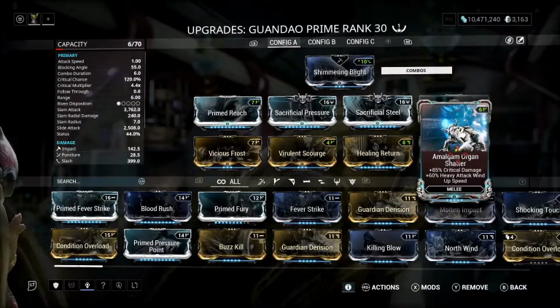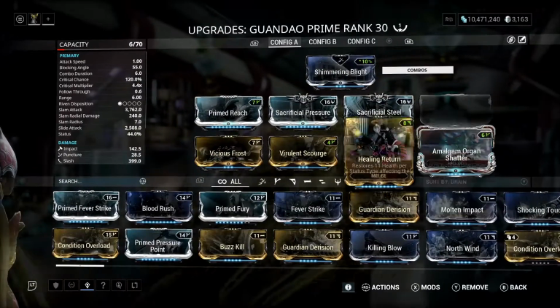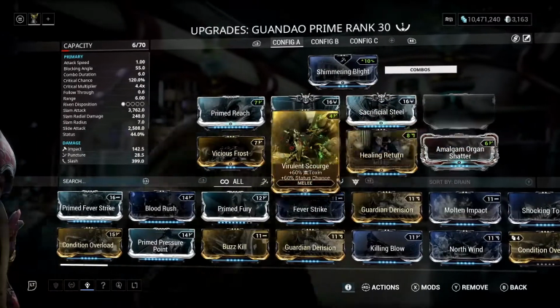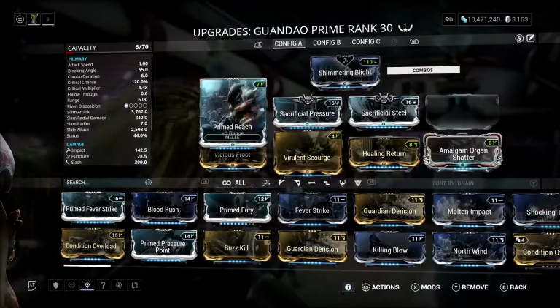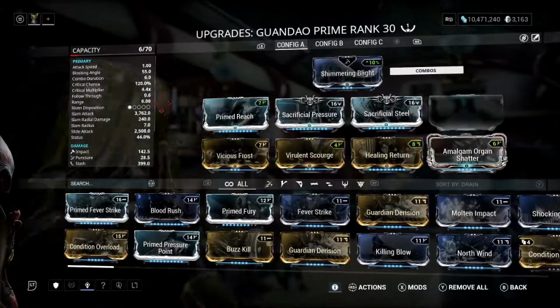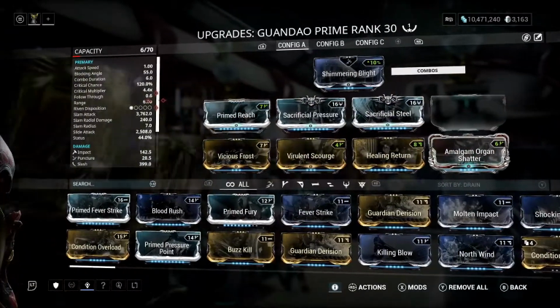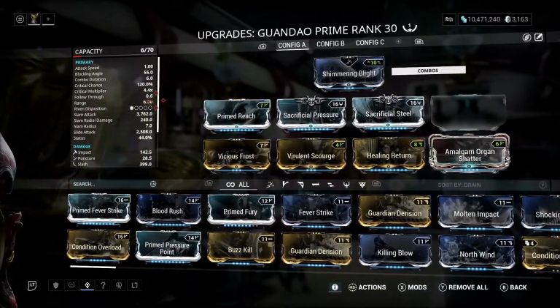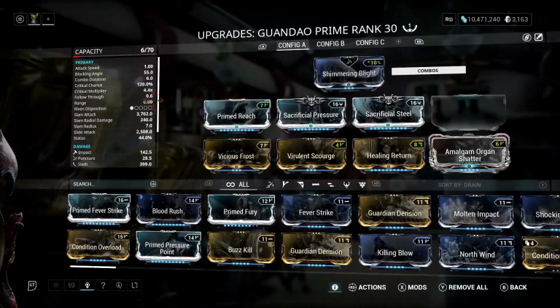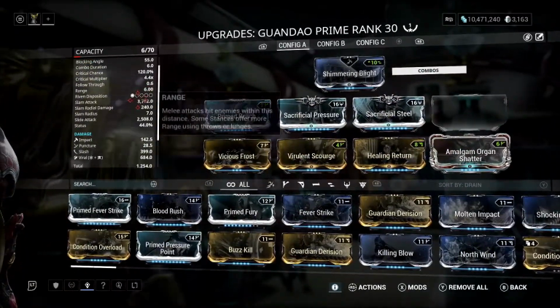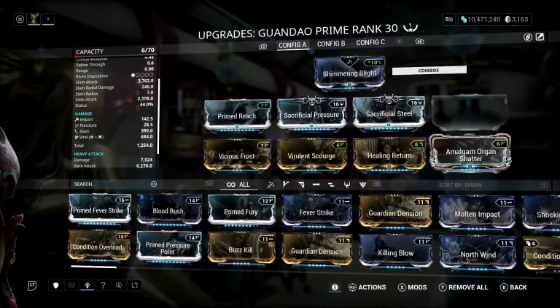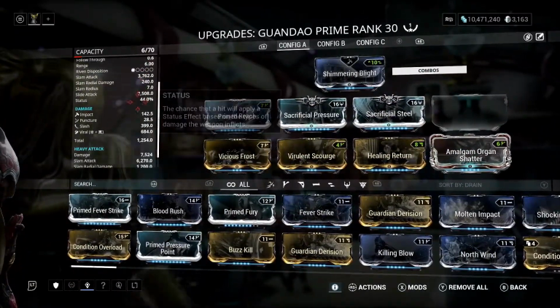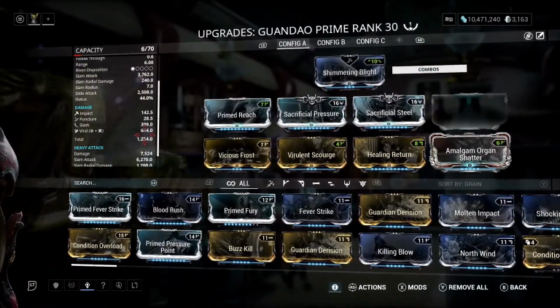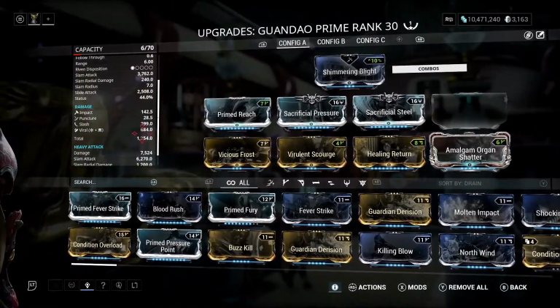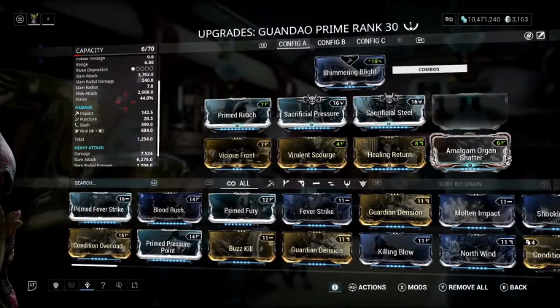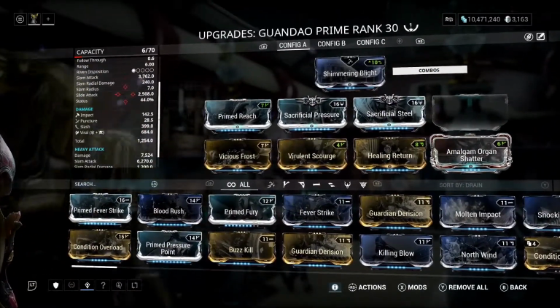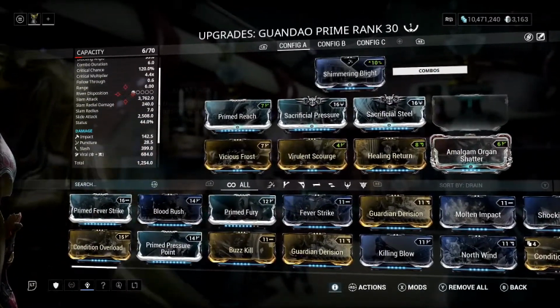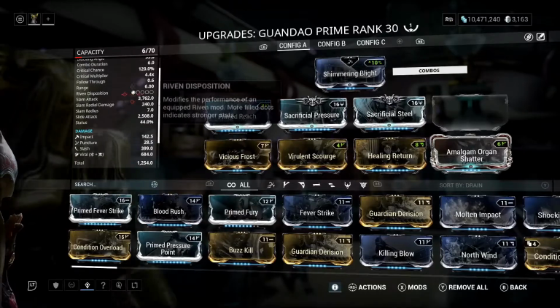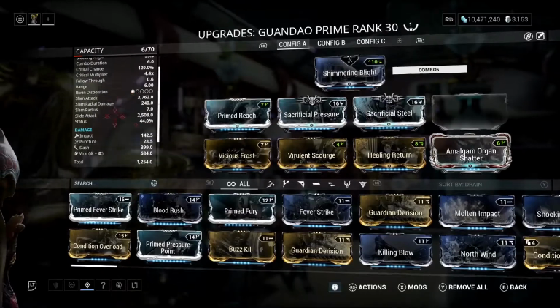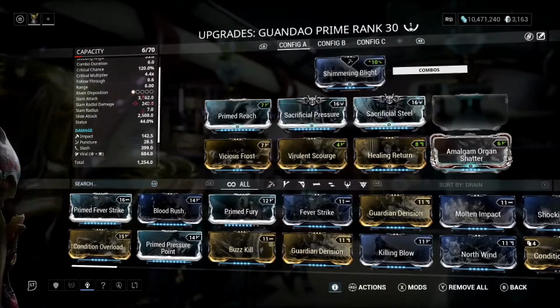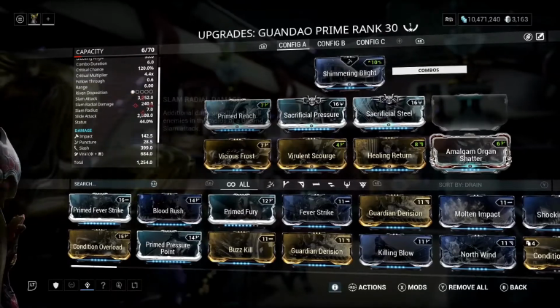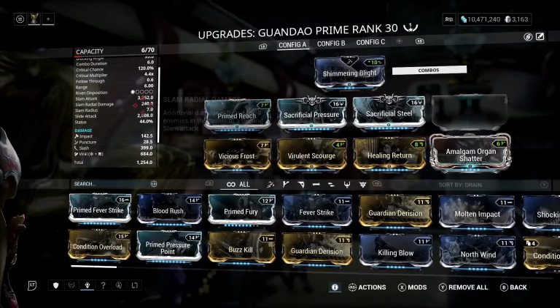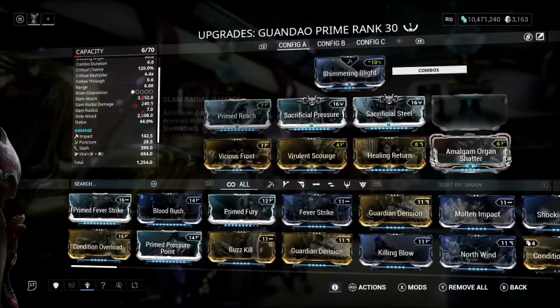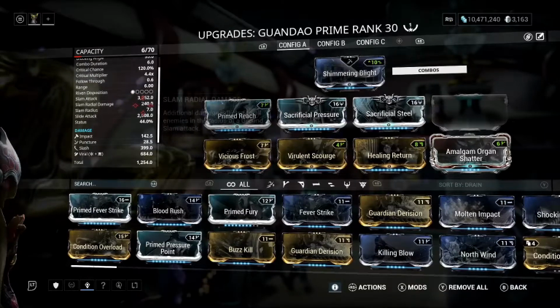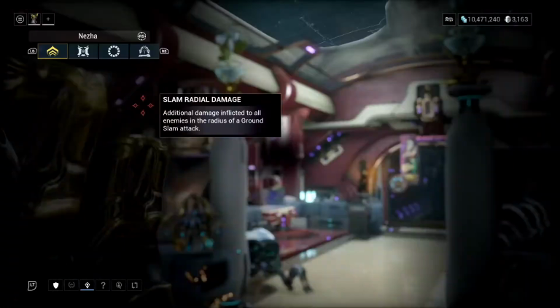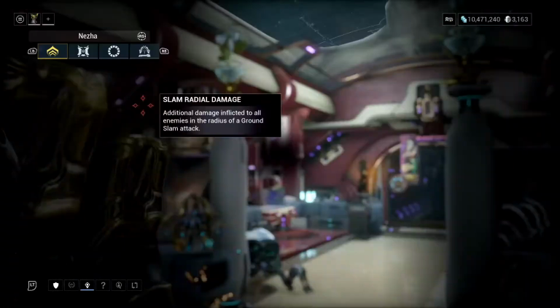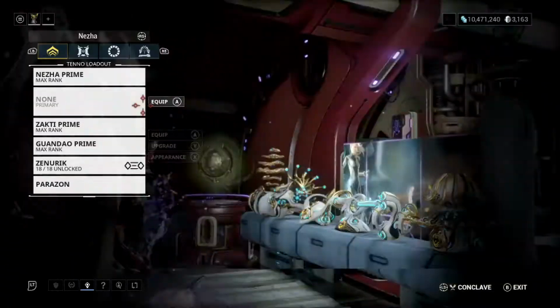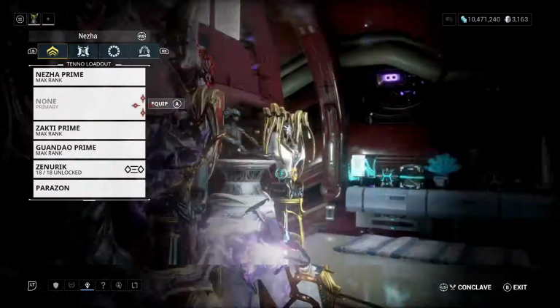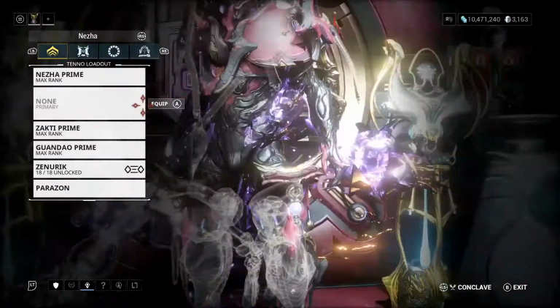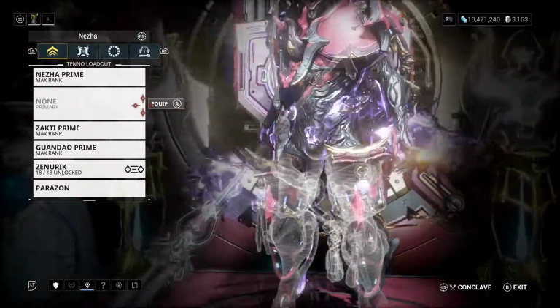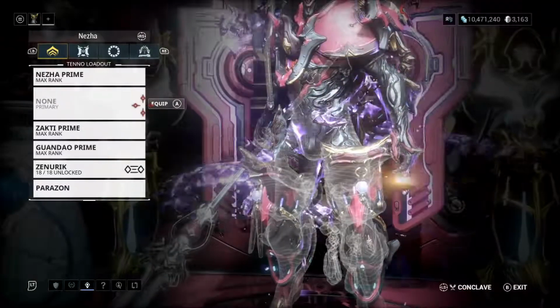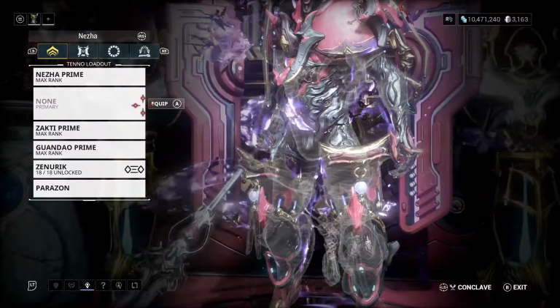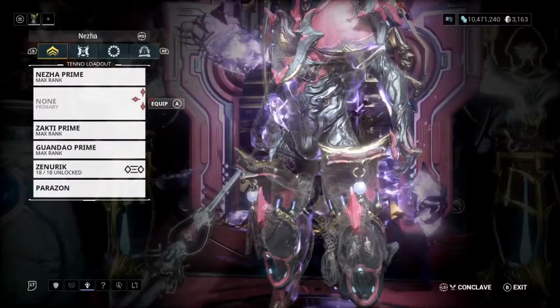I haven't Formed these at all yet, but this is what I'm running. I'm going for Viral and Heat on the Zaki because Viral and Gas work well together on the radial attack — Gas does a lot of tick damage, Heat will strip the armour, Viral makes it so they take more damage, and then Gas will tick damage over time in an area. For the Guando Prime I've gone for Slash and Viral, because Slash and Viral work very well together on a long-range melee weapon. Critical chance is already at 120% just from Sacrificial Steel and Pressure Point, which is pretty awesome. I'll do more in-depth videos on each of these items individually.